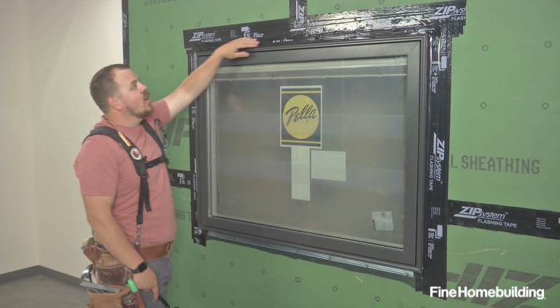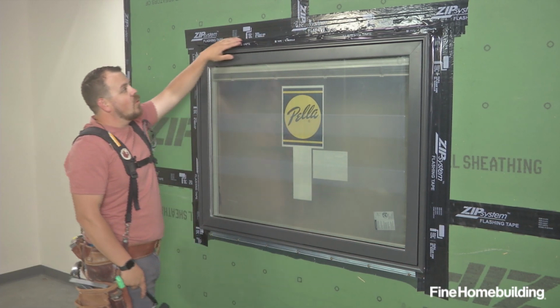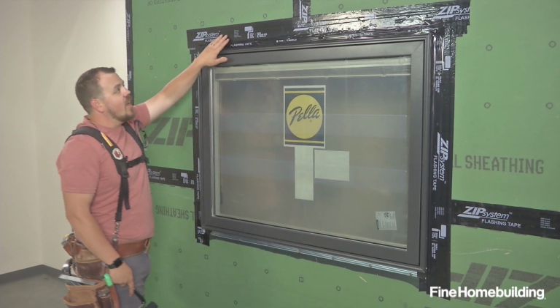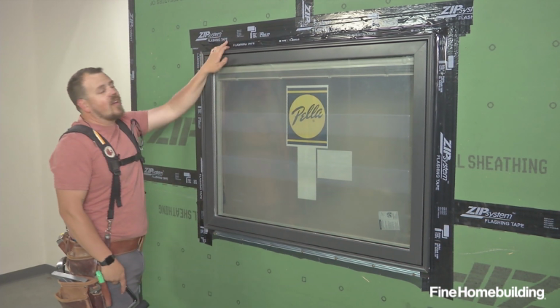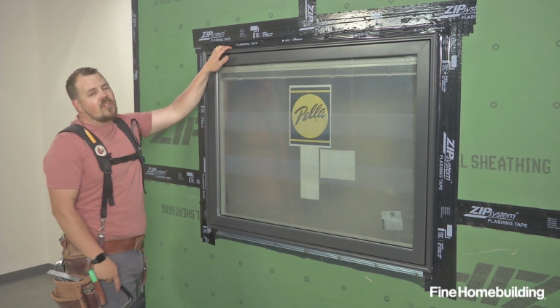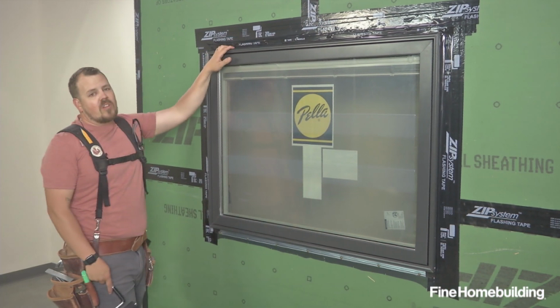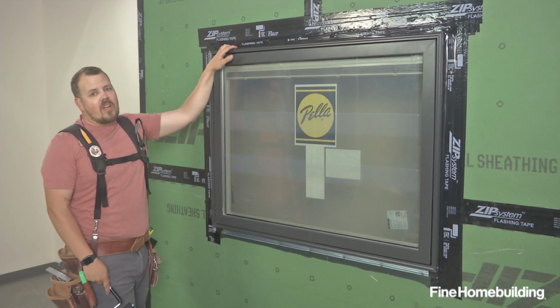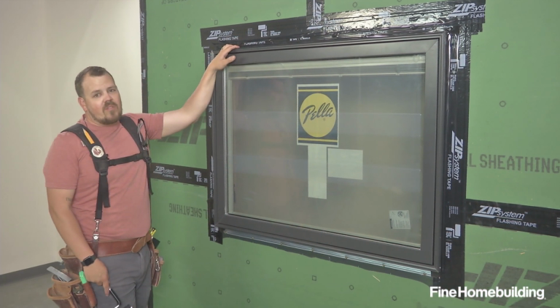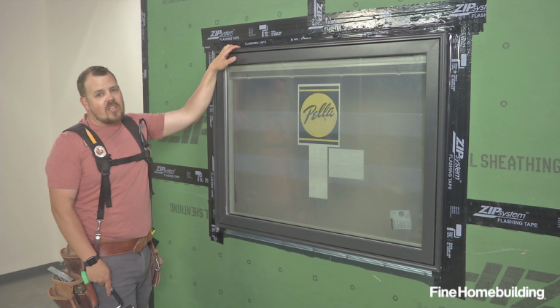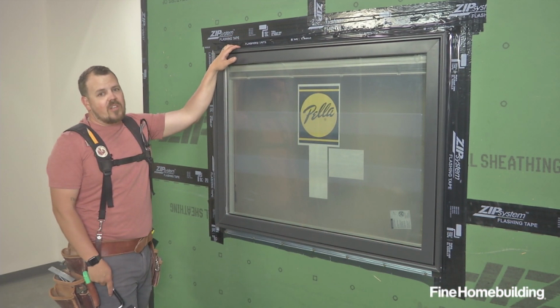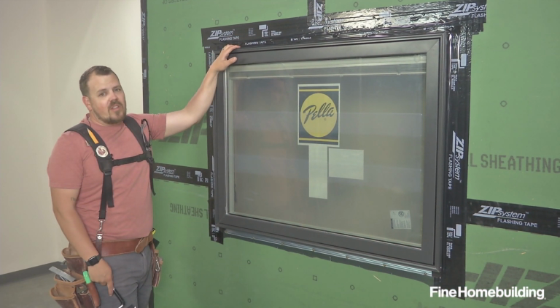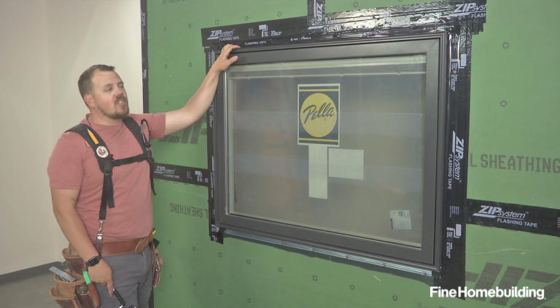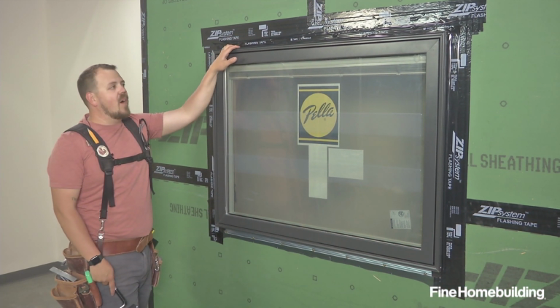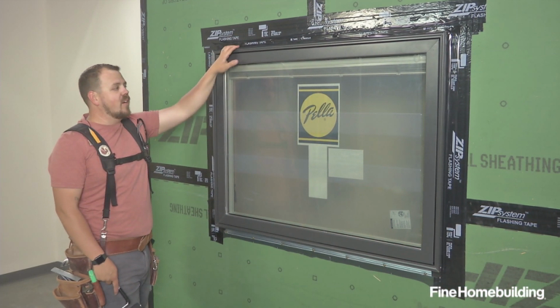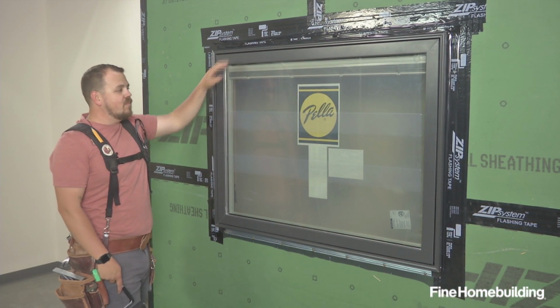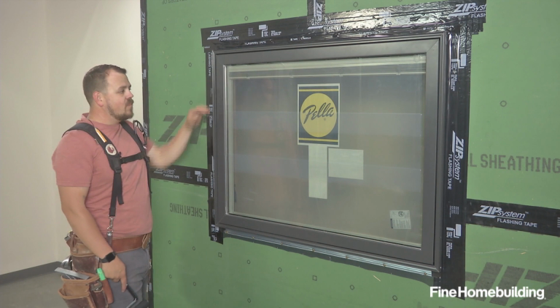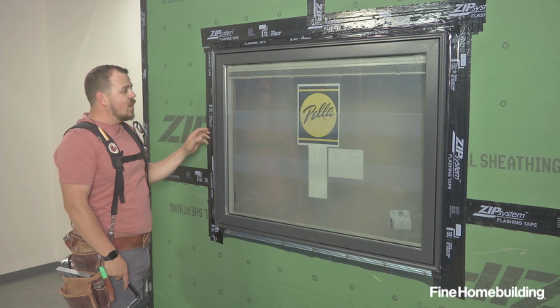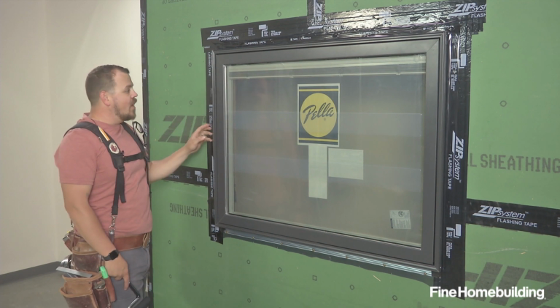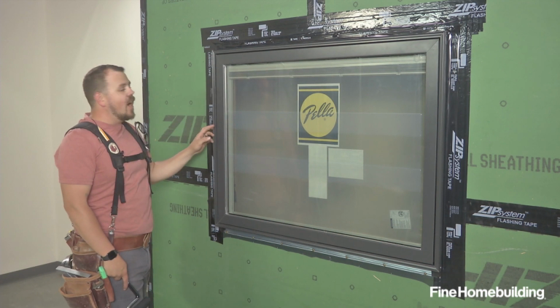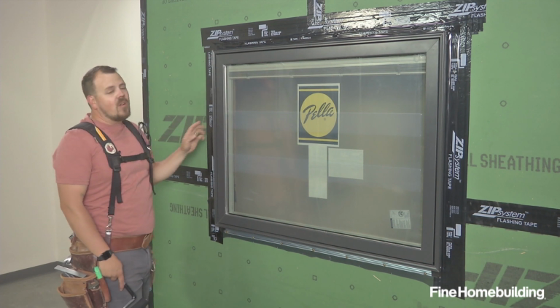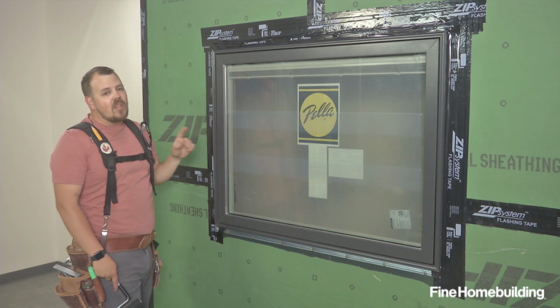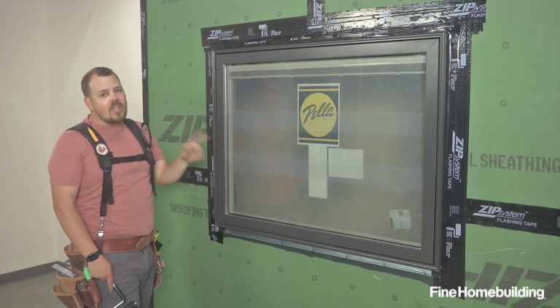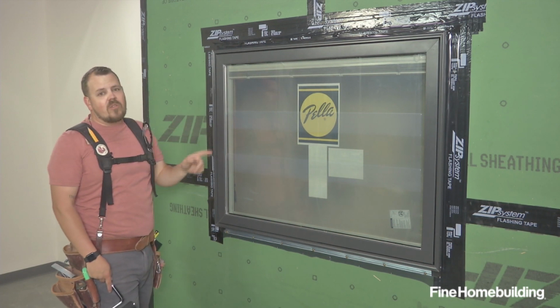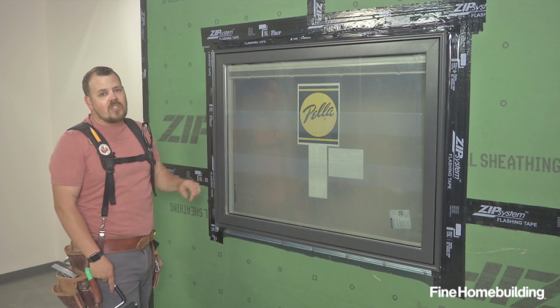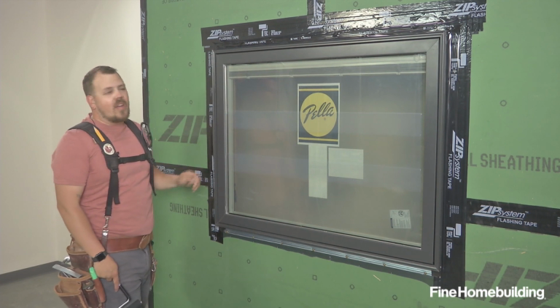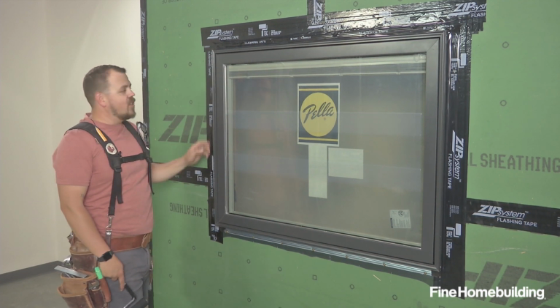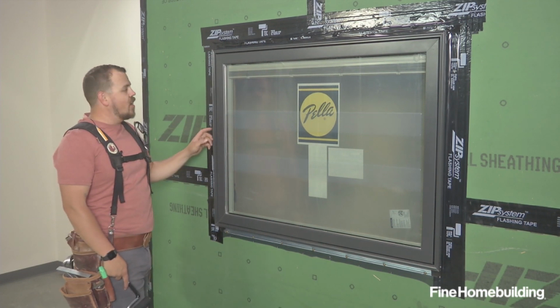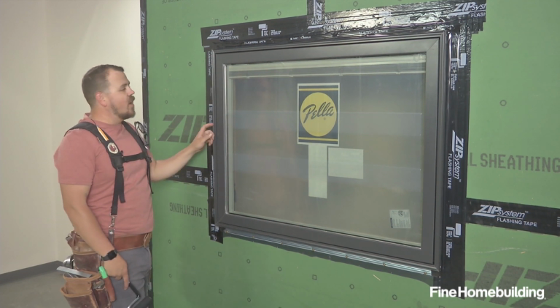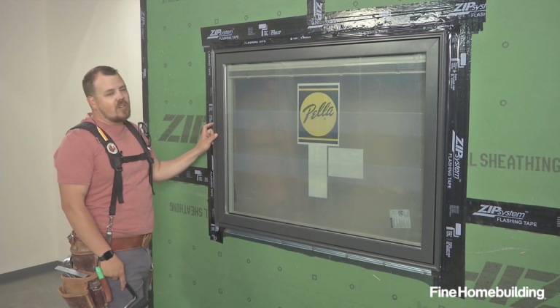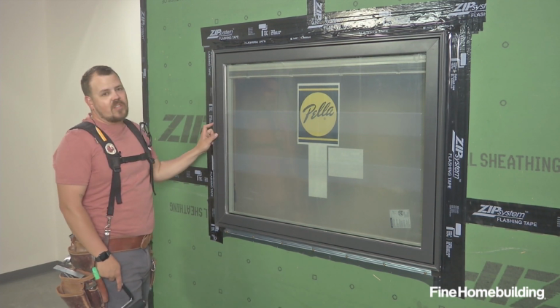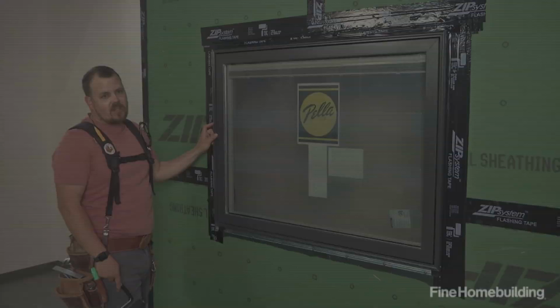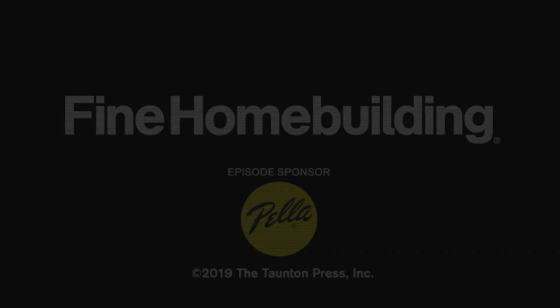We're not going to install a head flashing on this mock-up. Now let's go inside and talk about air sealing.